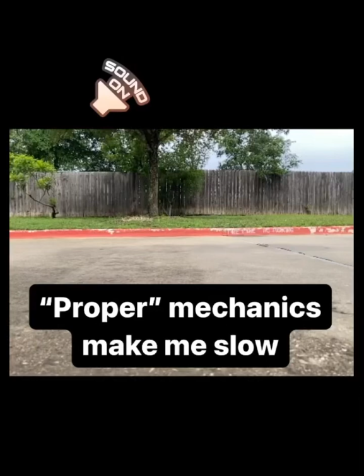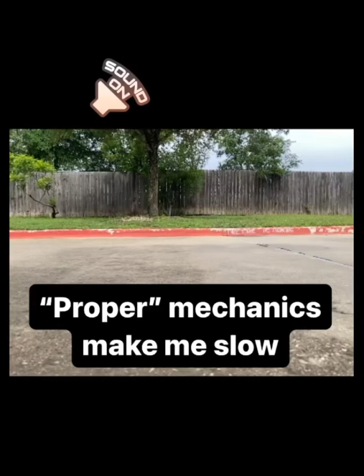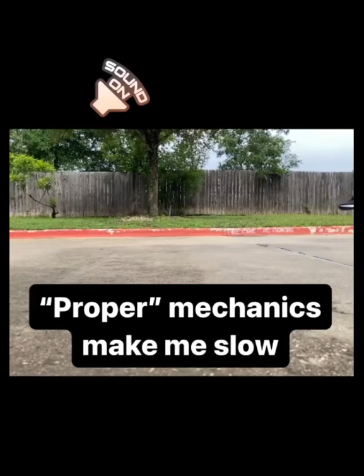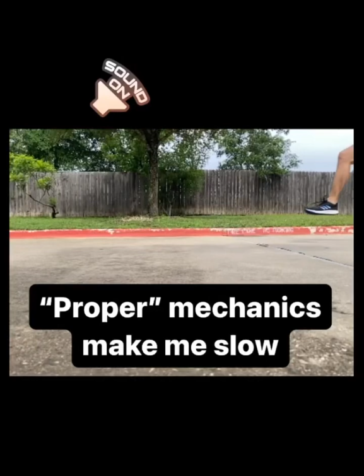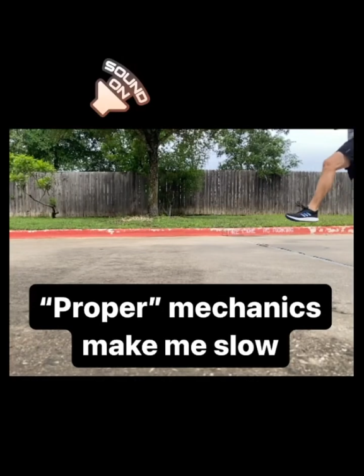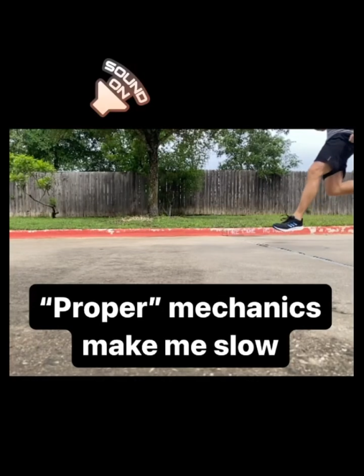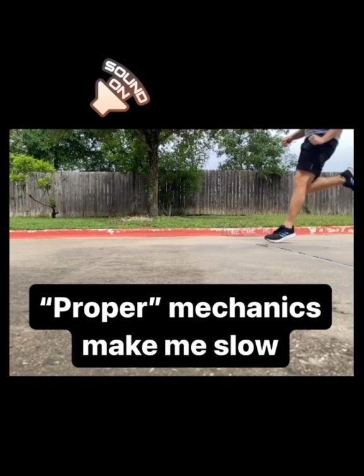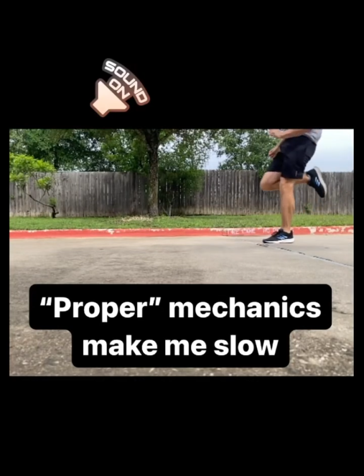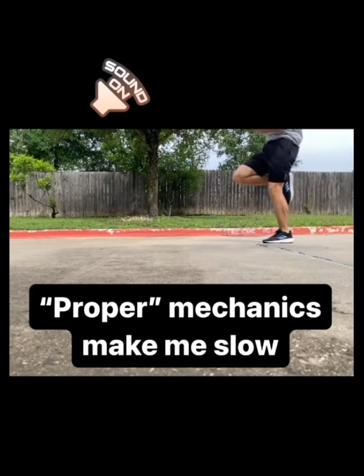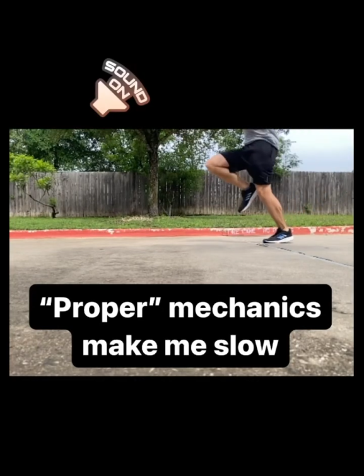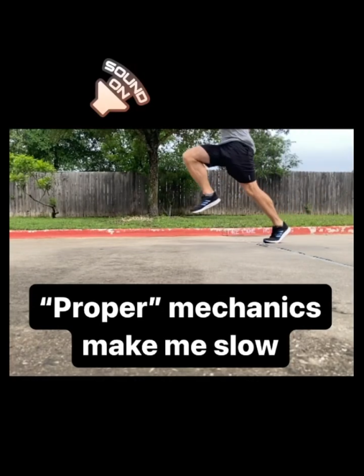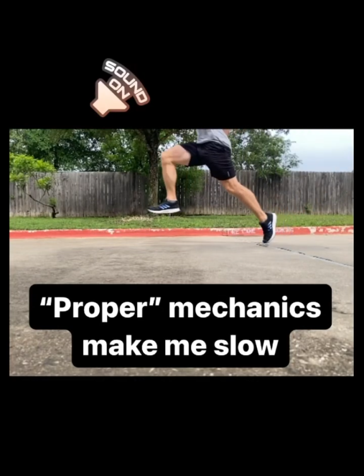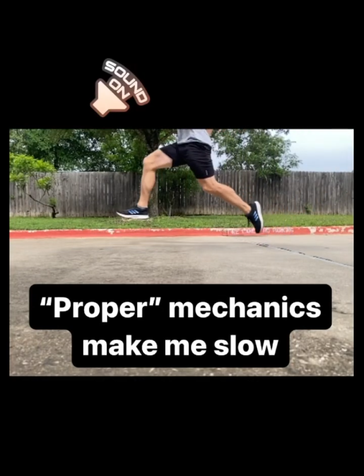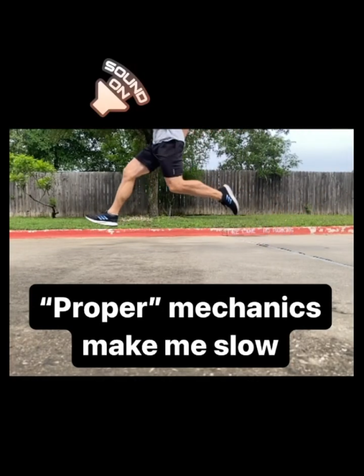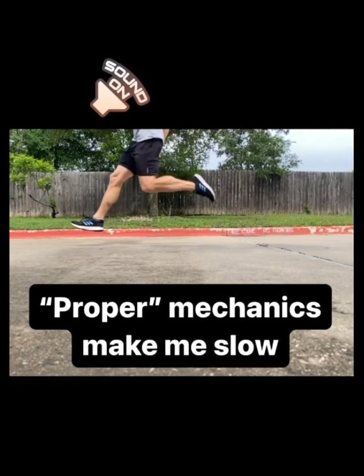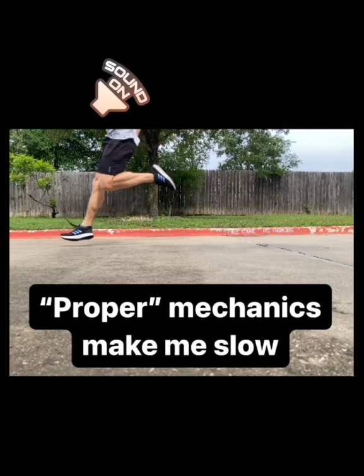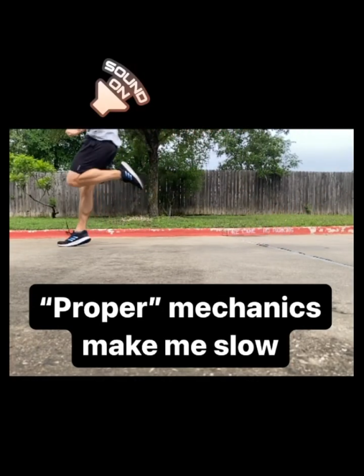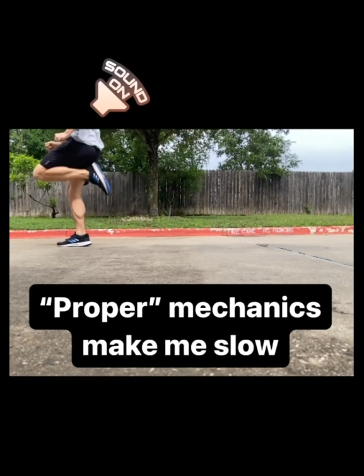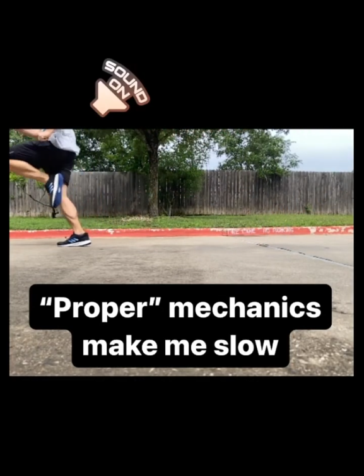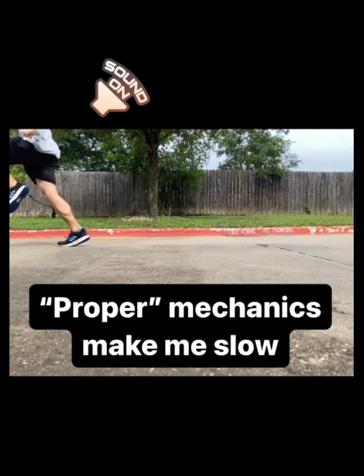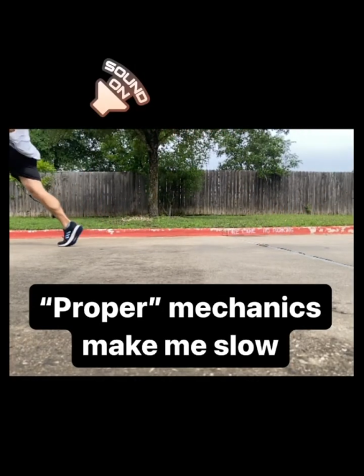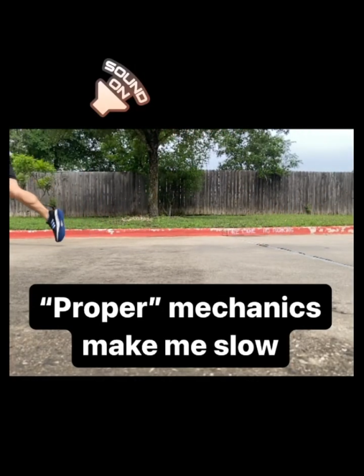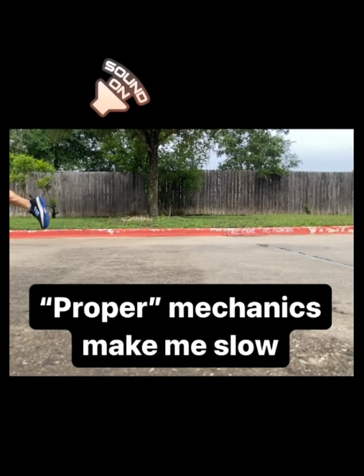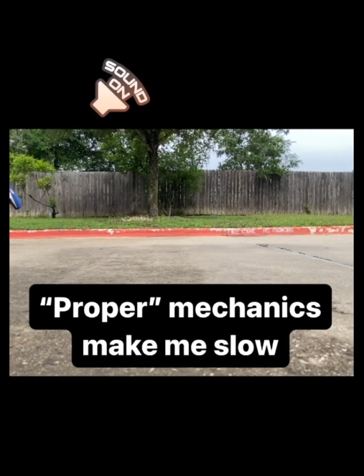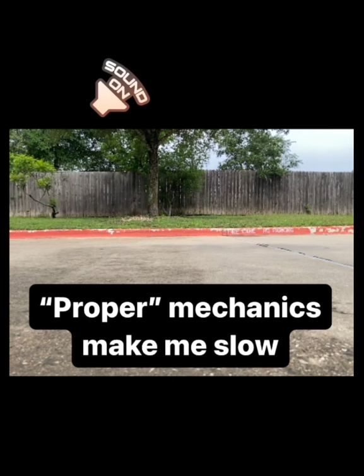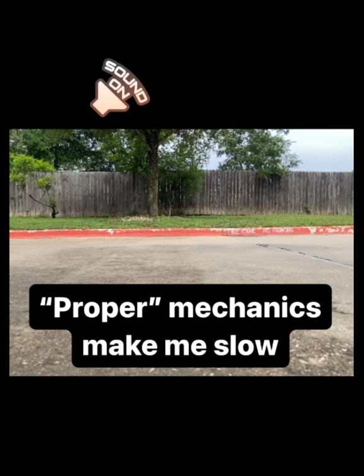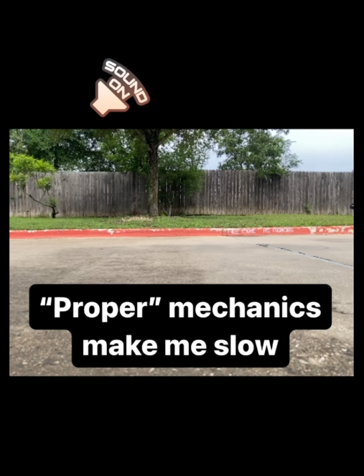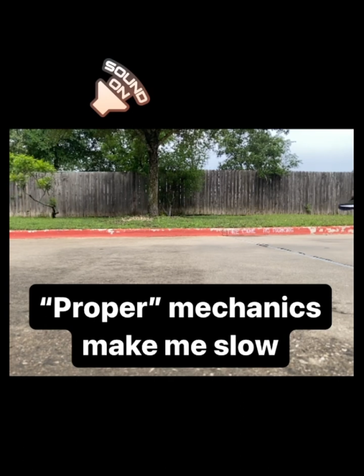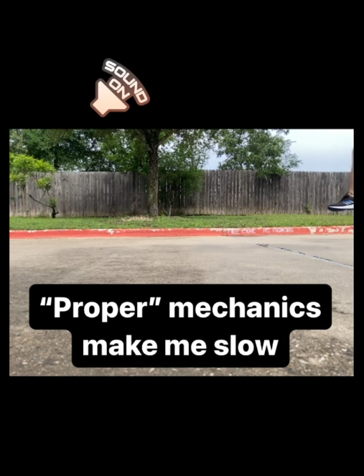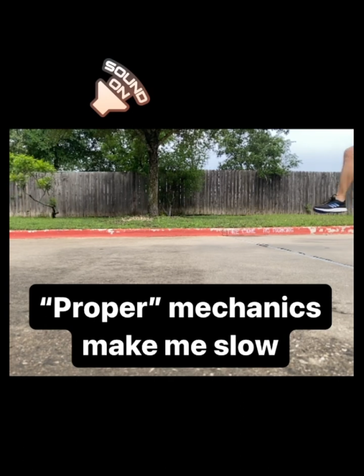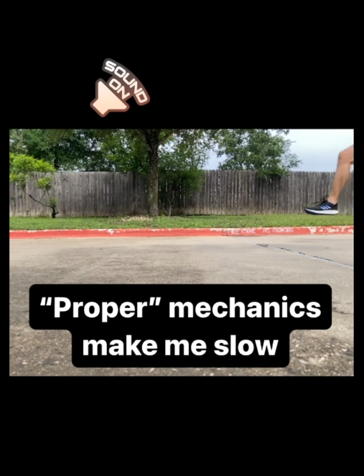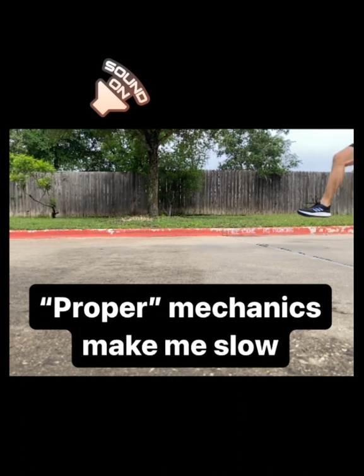Here's your classic frontside dominant model, demonstrated by yours truly. Looks good. Honestly, it even feels good.